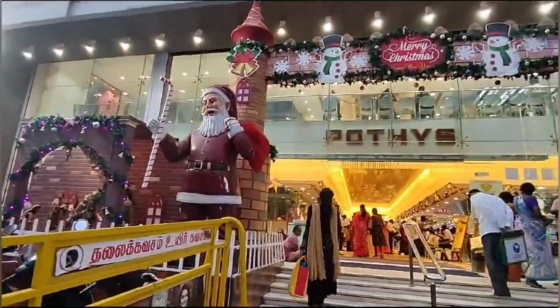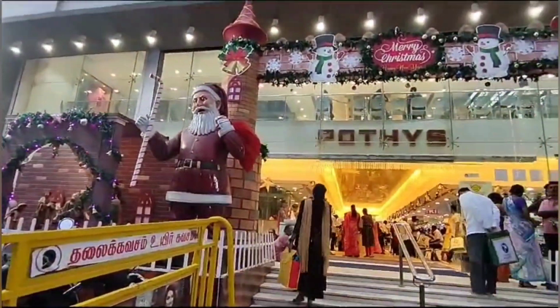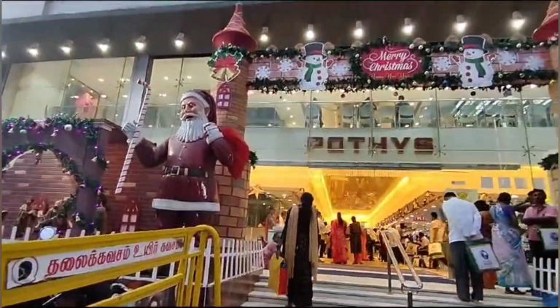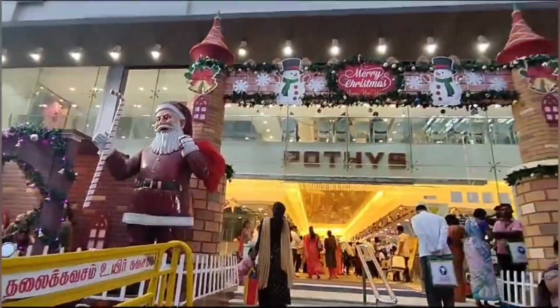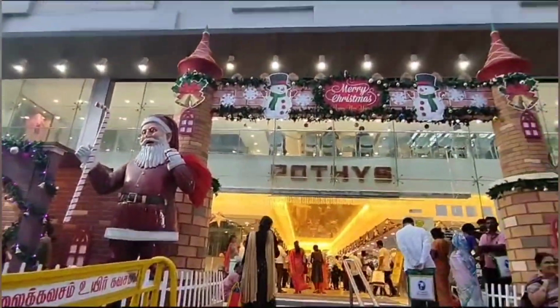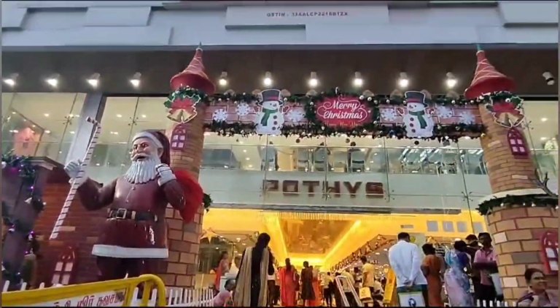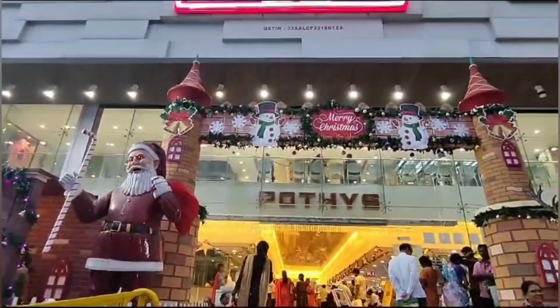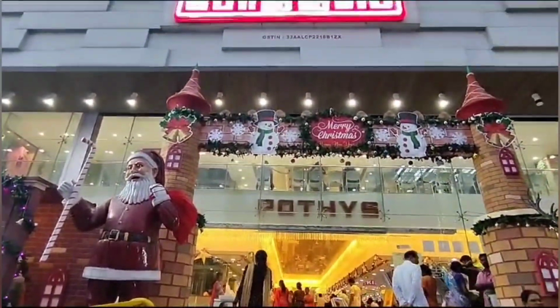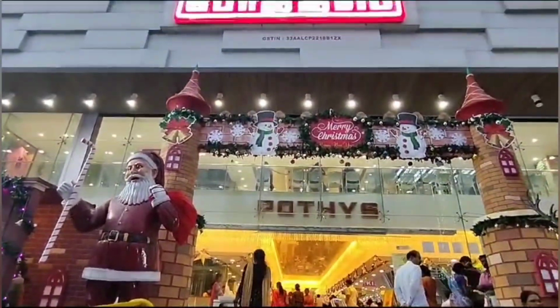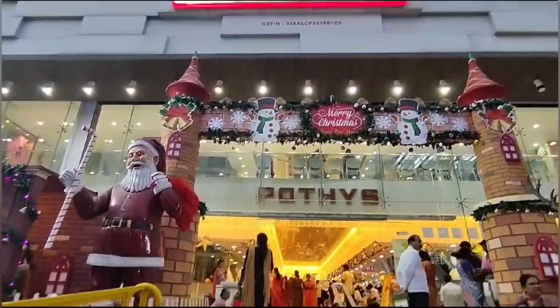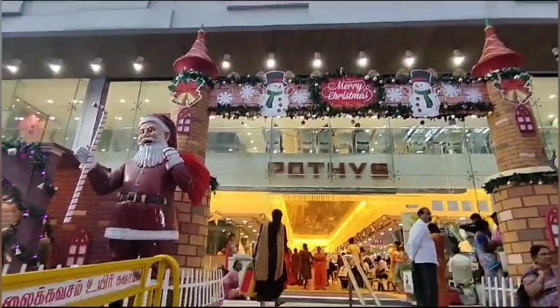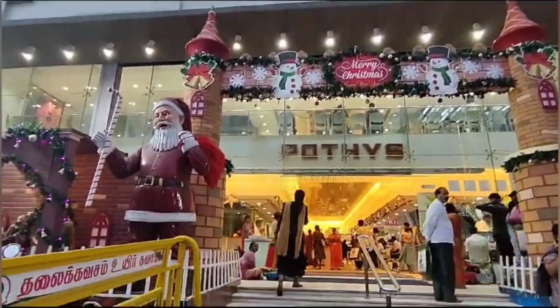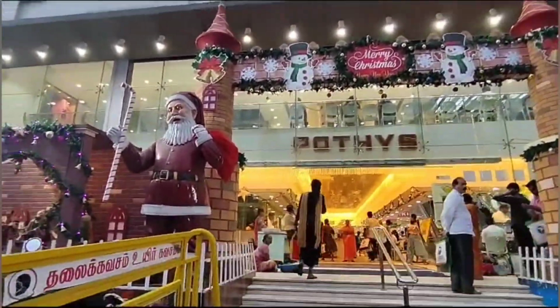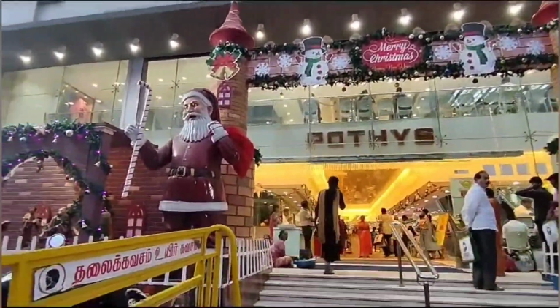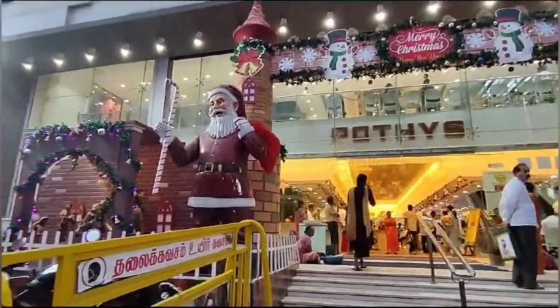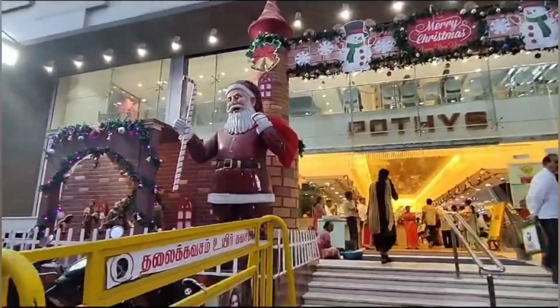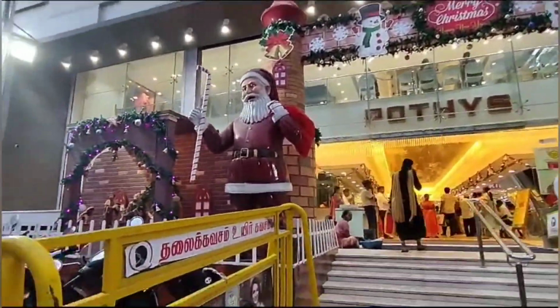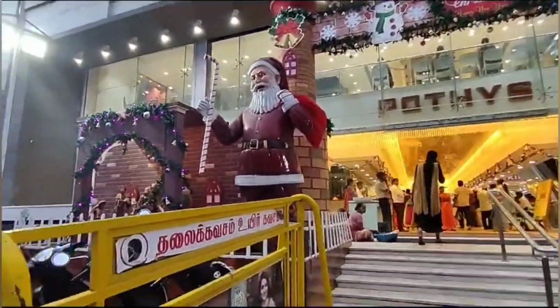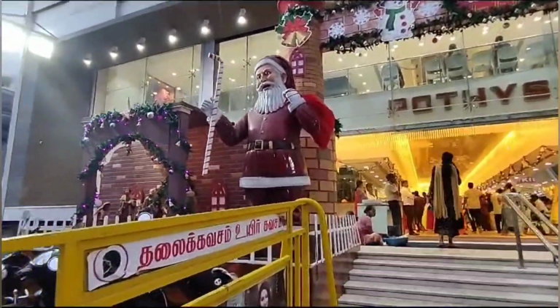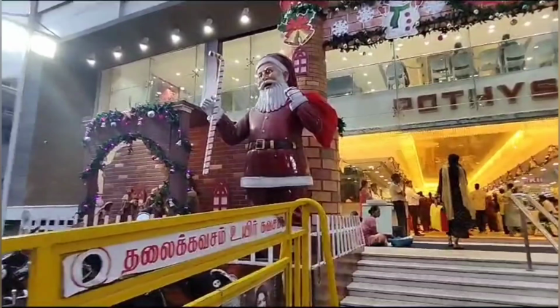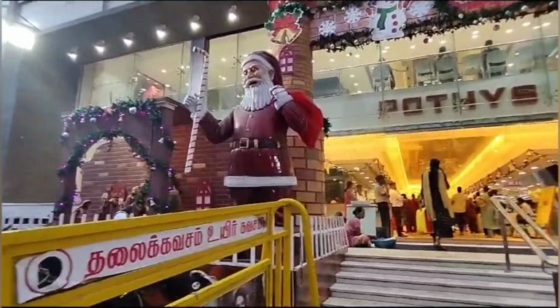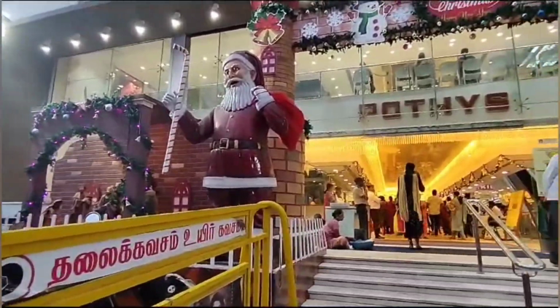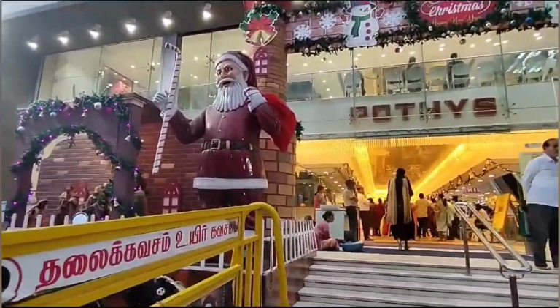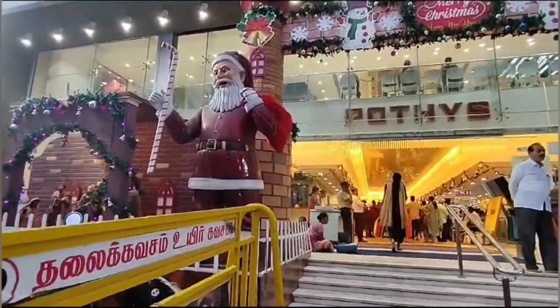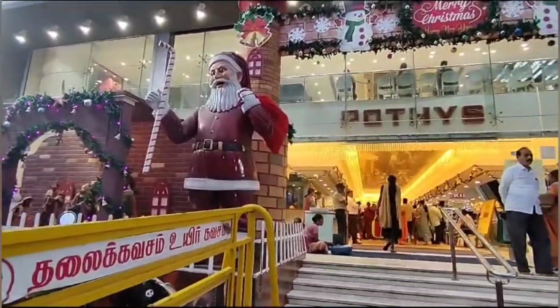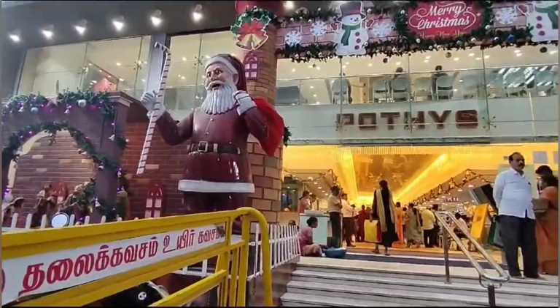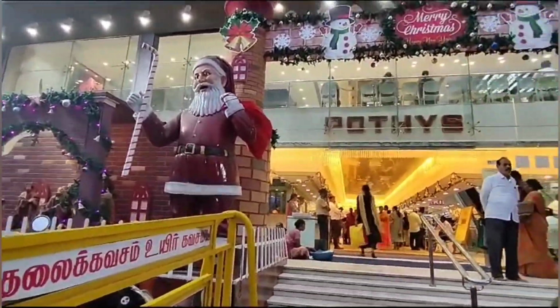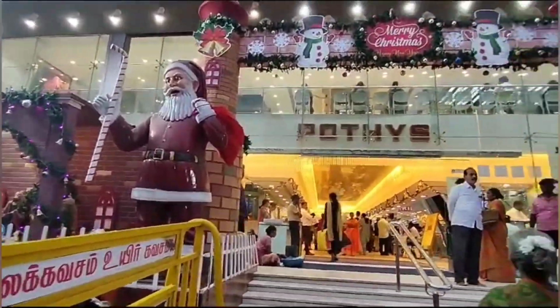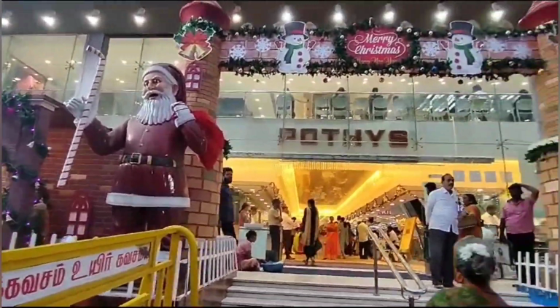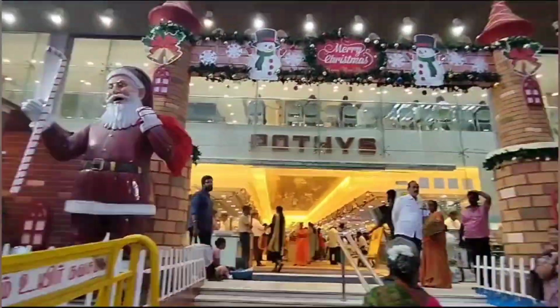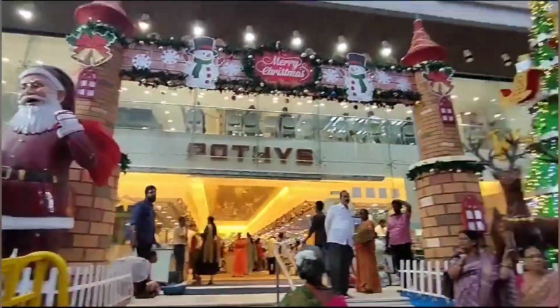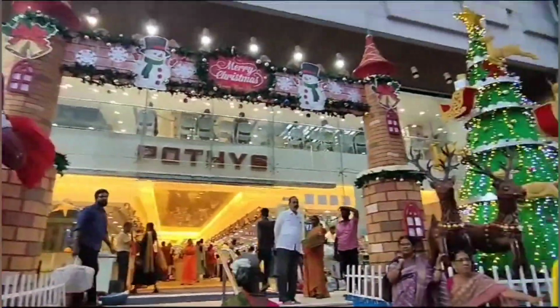Hi friends! In my previous video, we checked out the Discount Sari Collections.